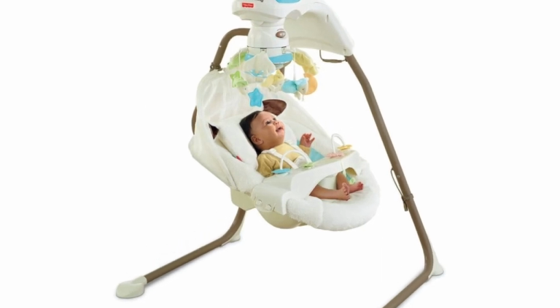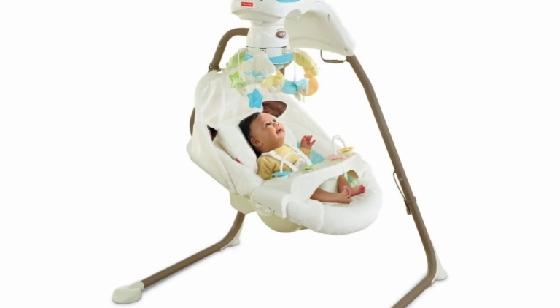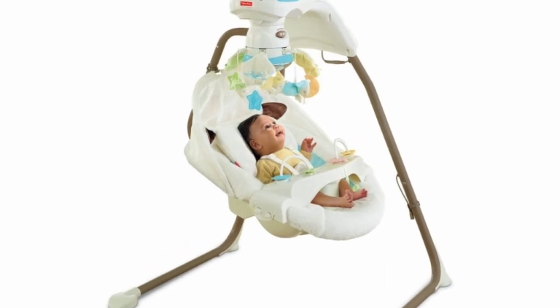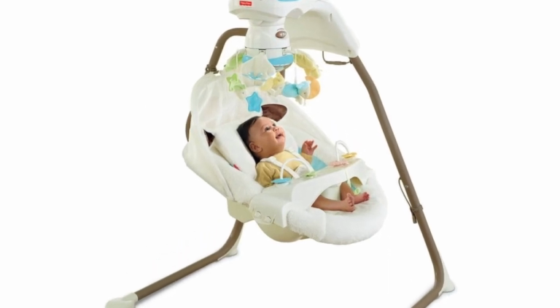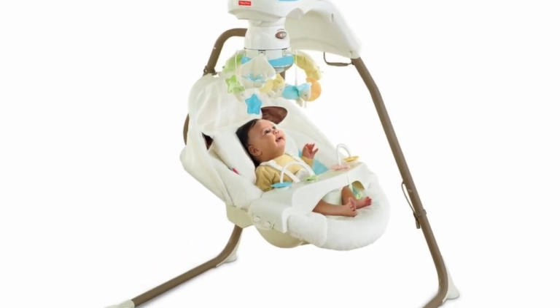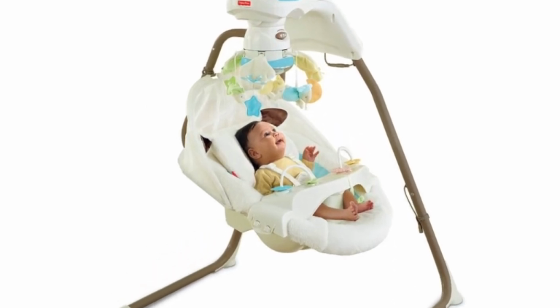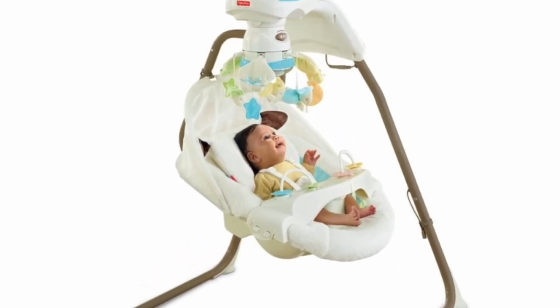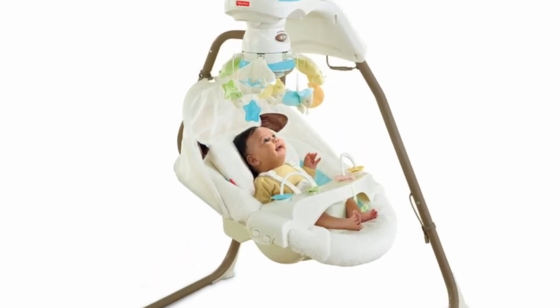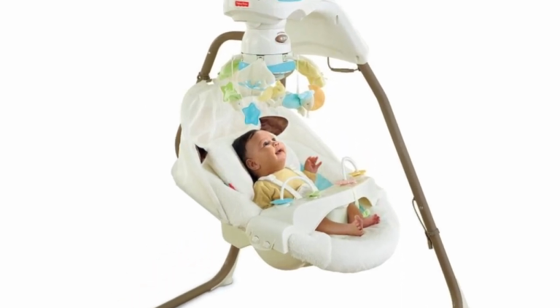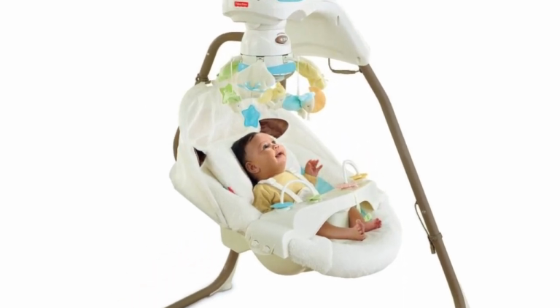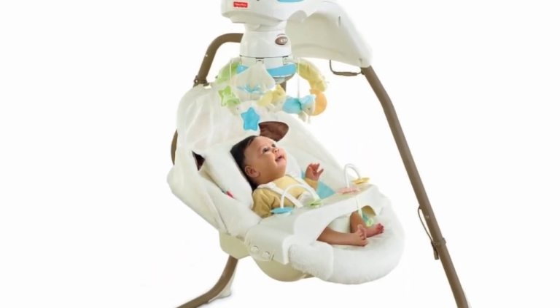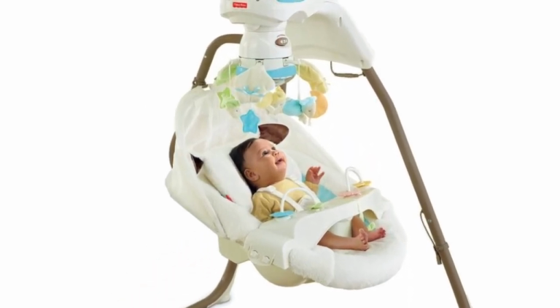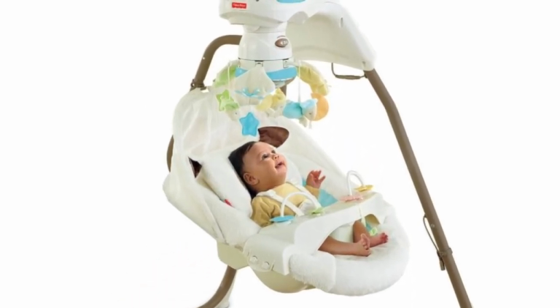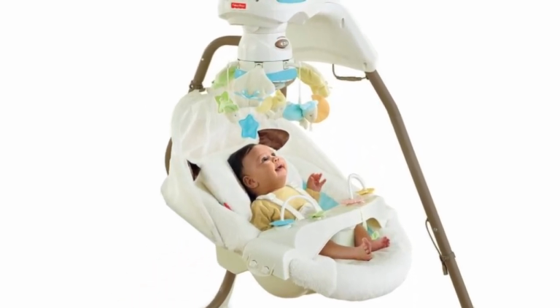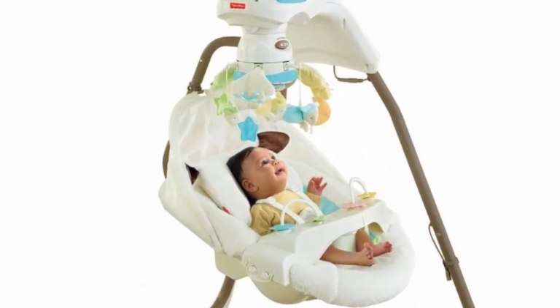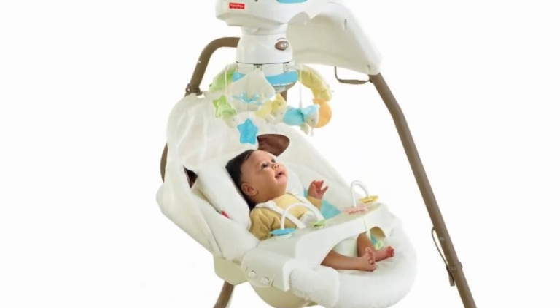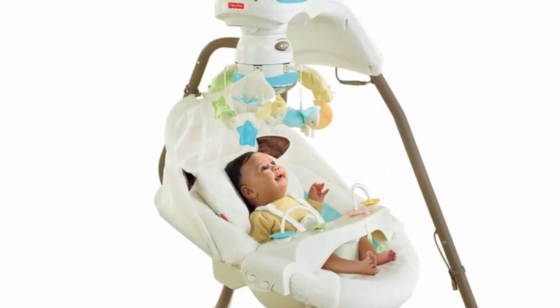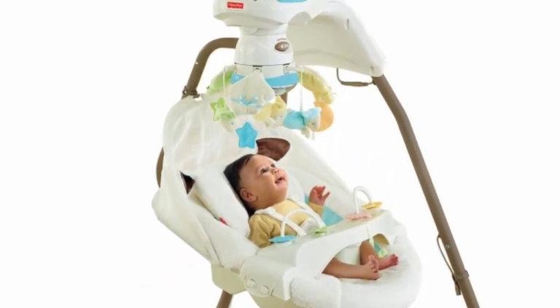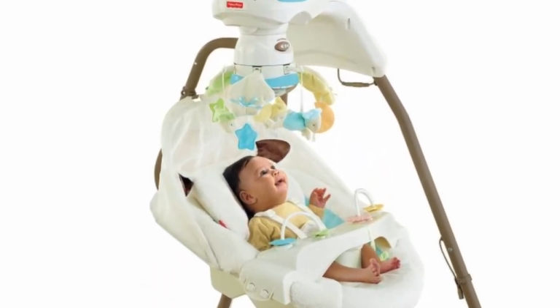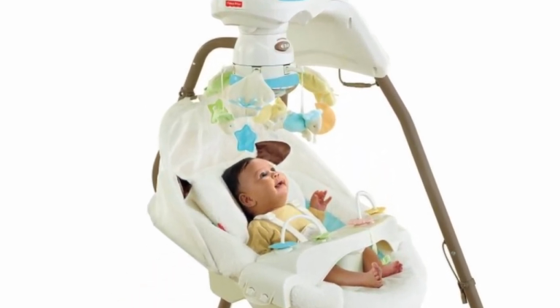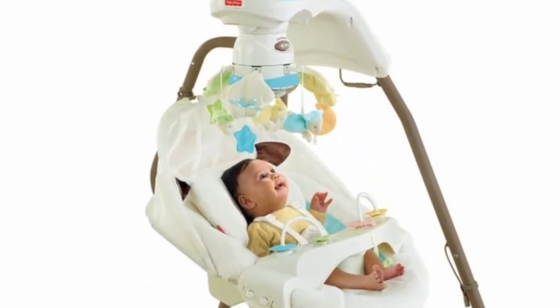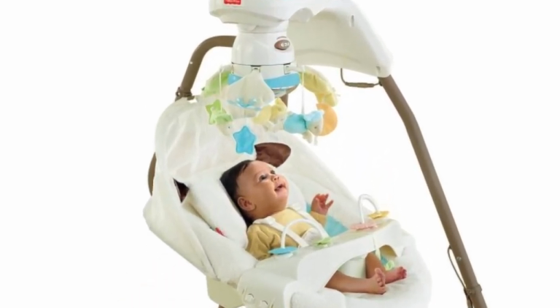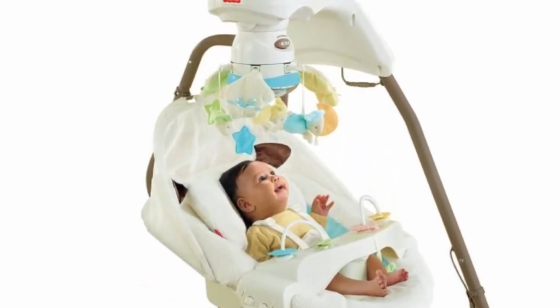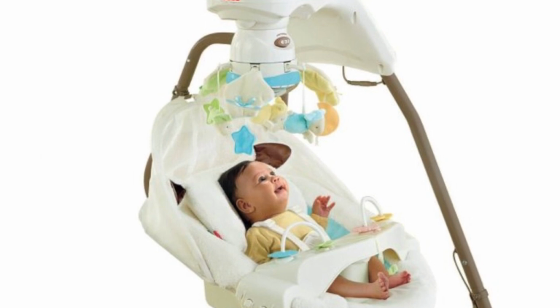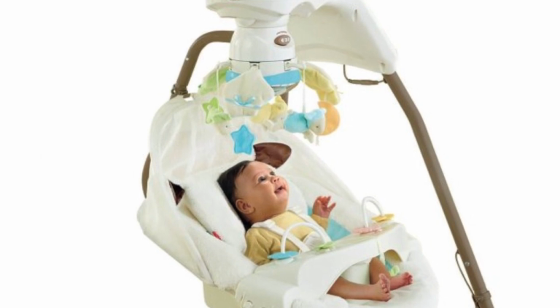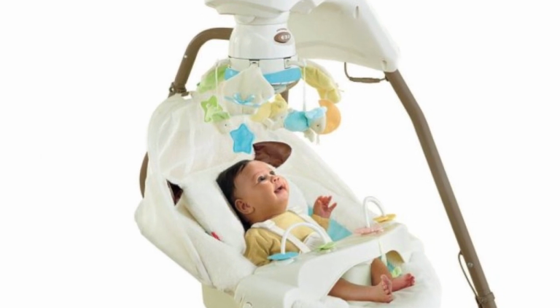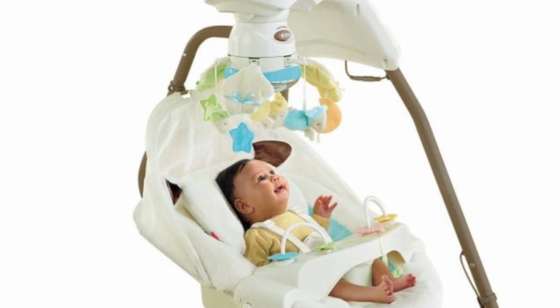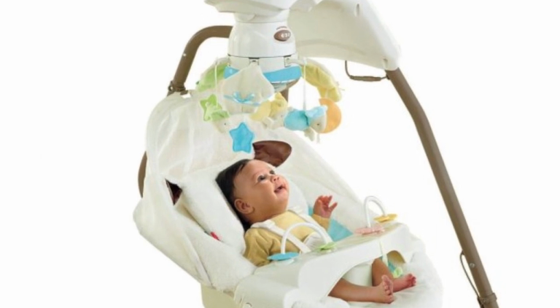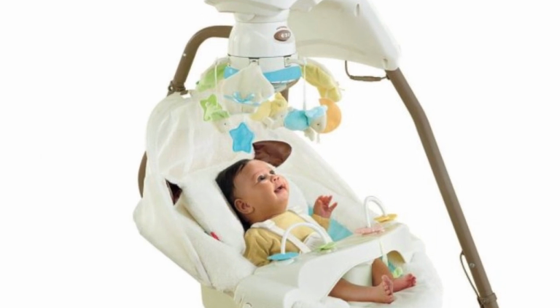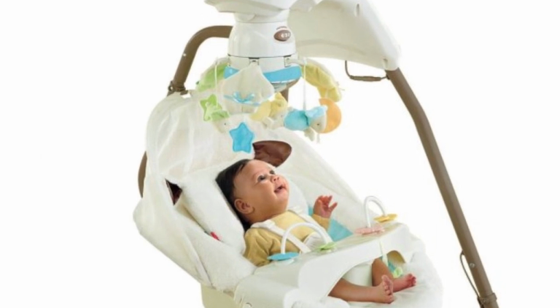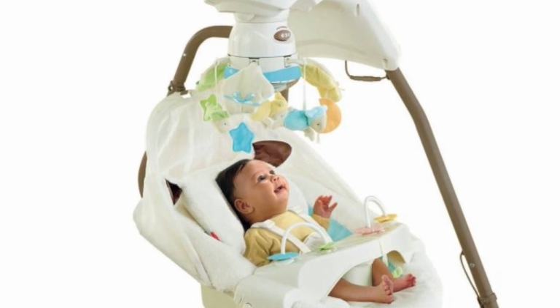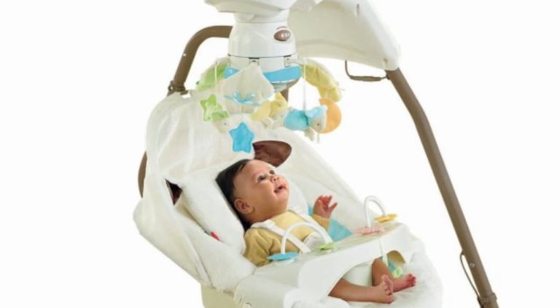This swing also has music to listen to — 16 different tunes to choose from, as well as soothing nature sounds.